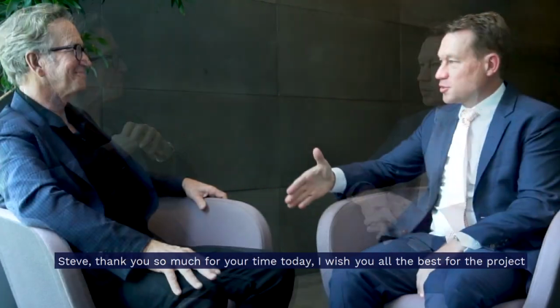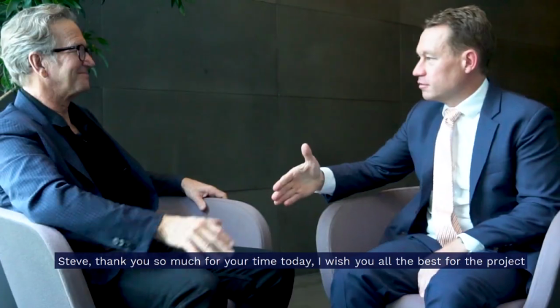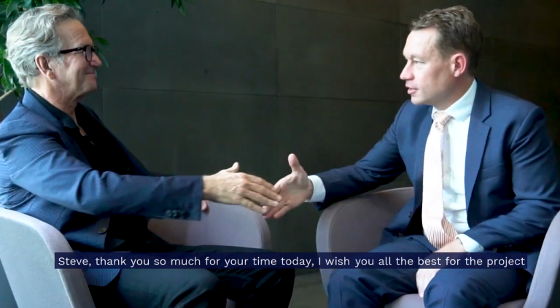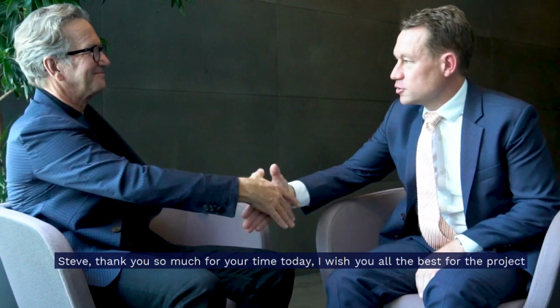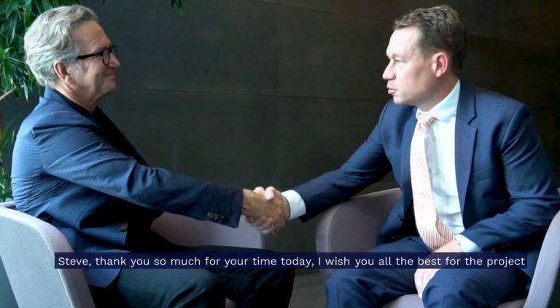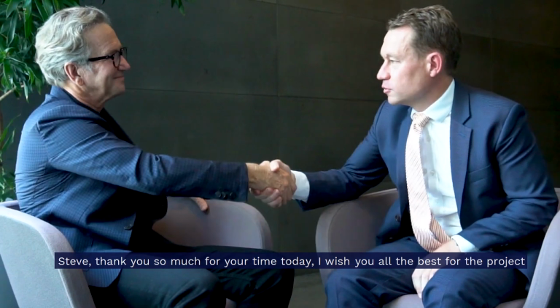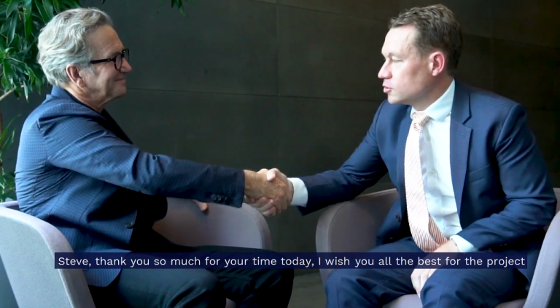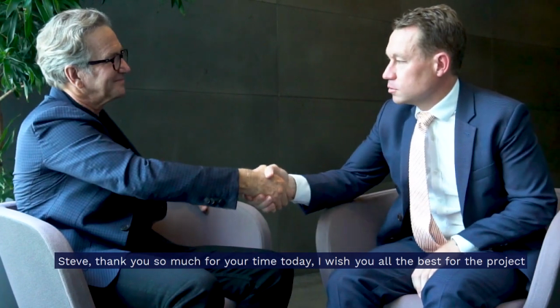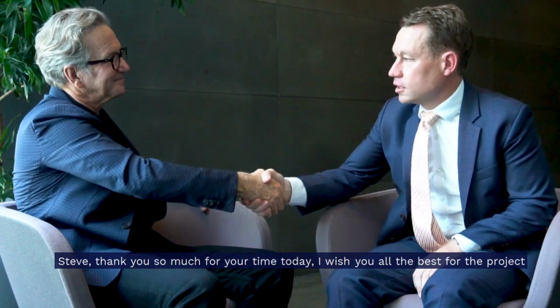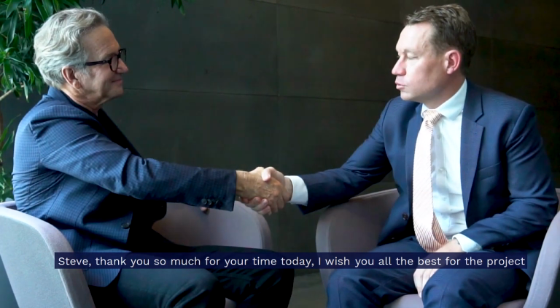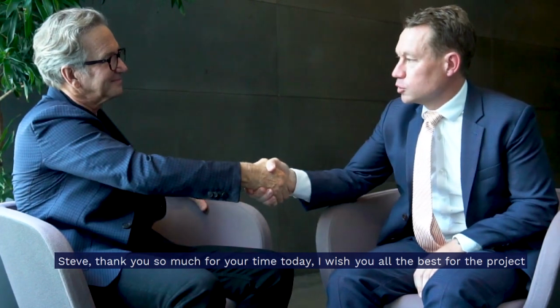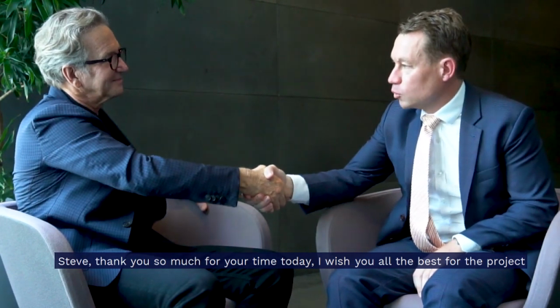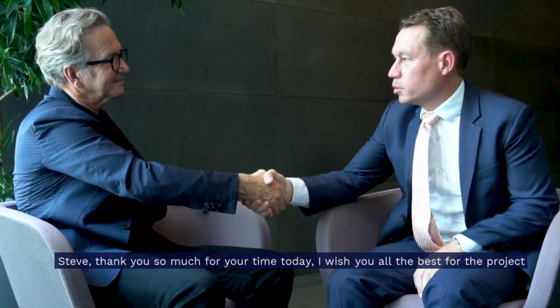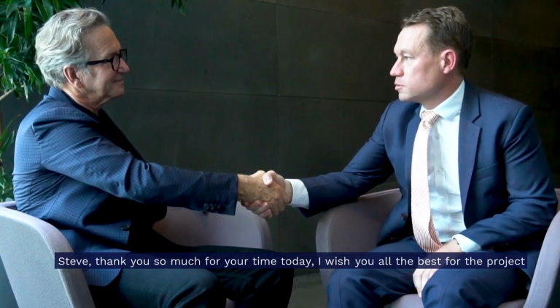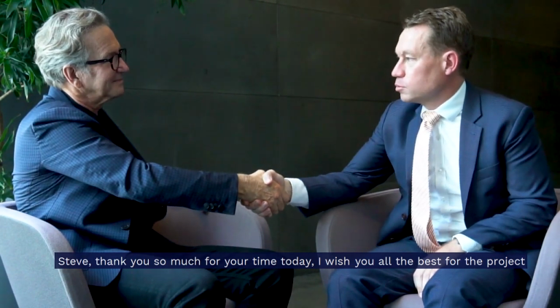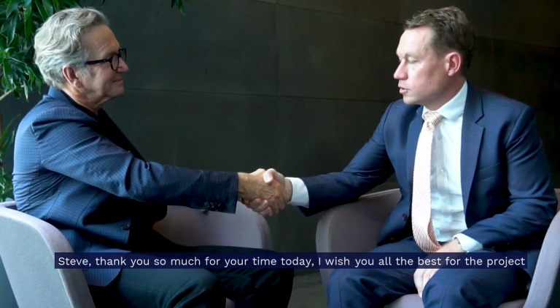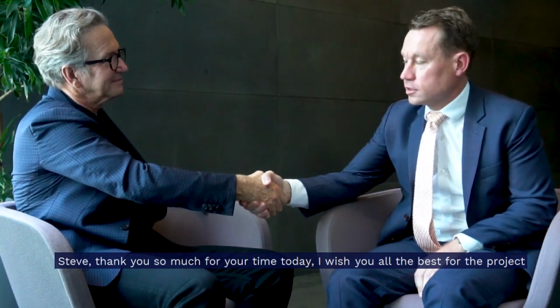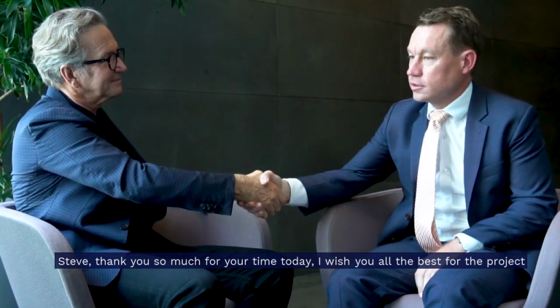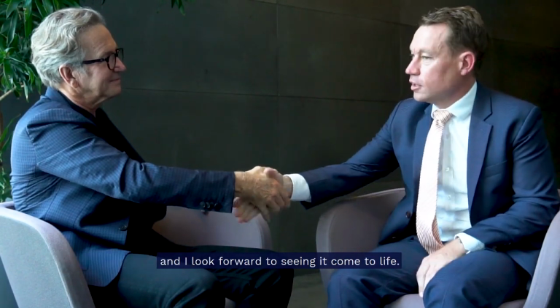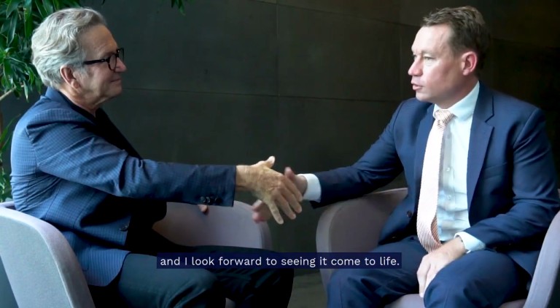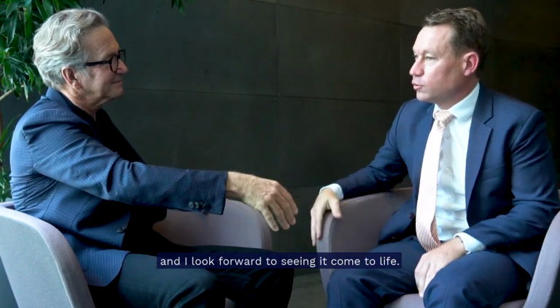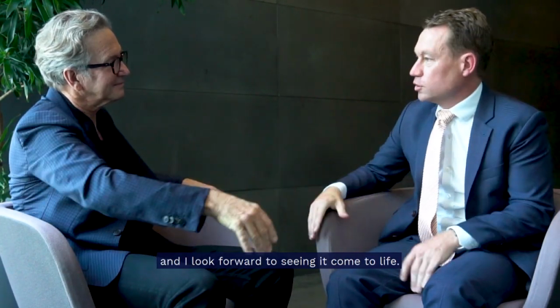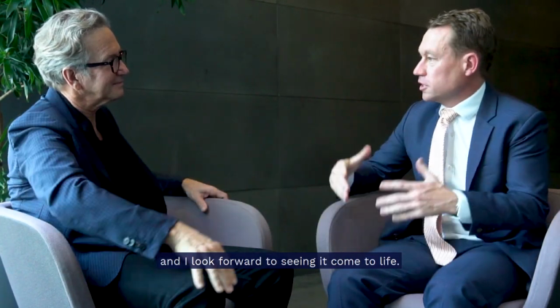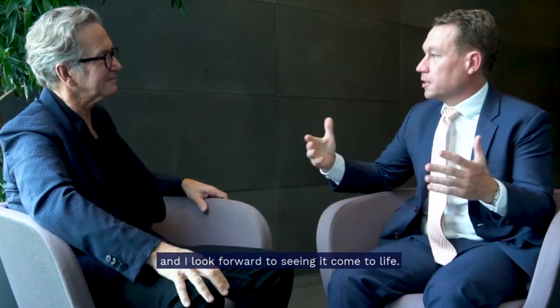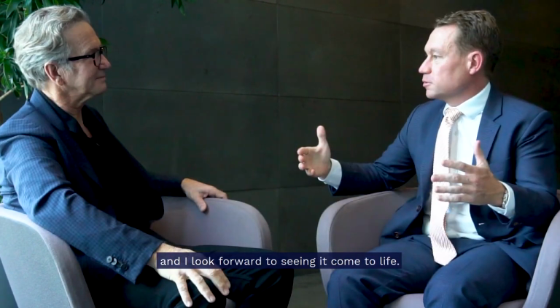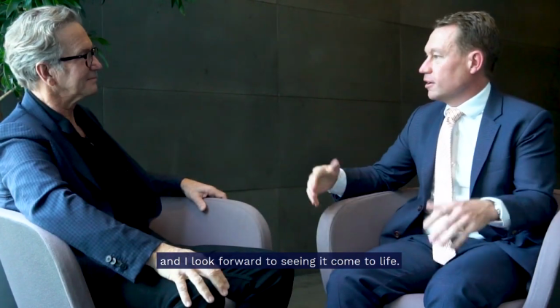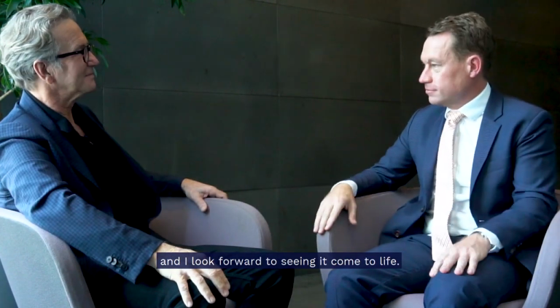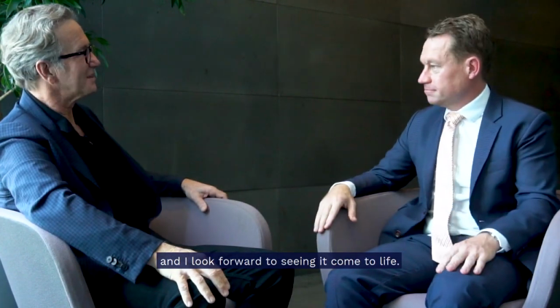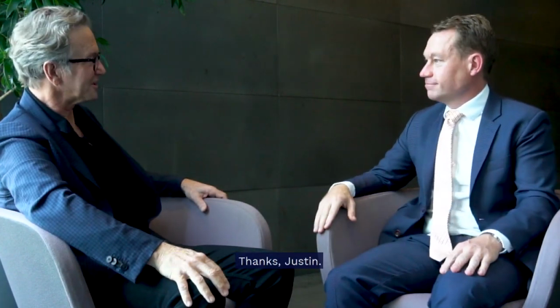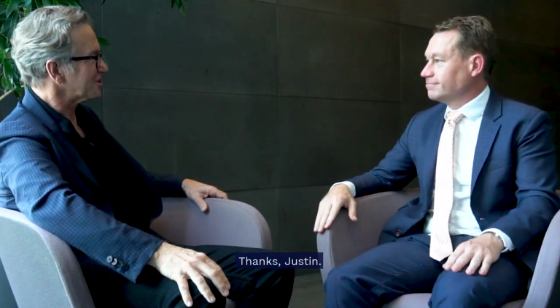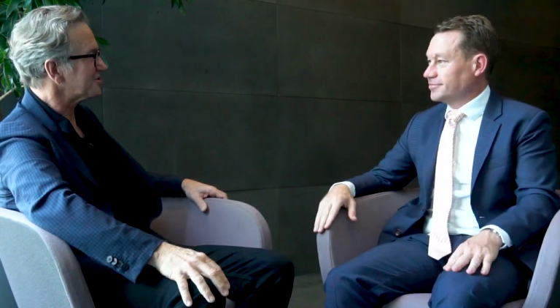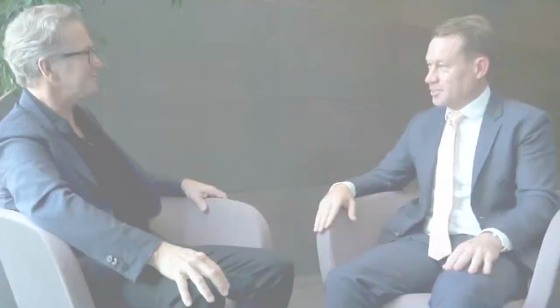Steve, thank you so much for your time today. I wish you all the best with the project and I look forward to seeing it come to life. Thanks Justin.